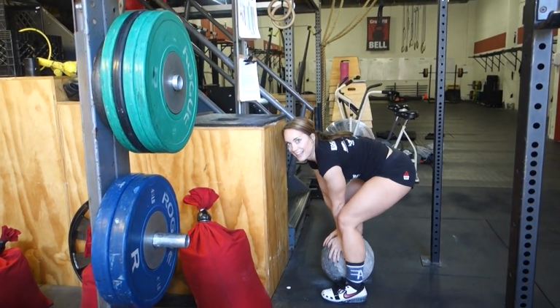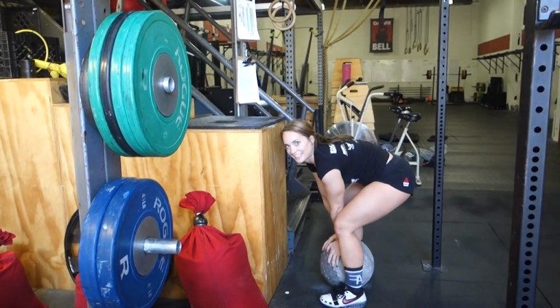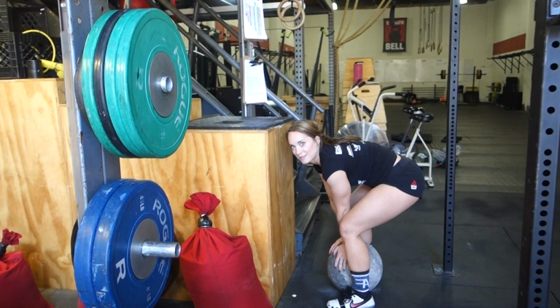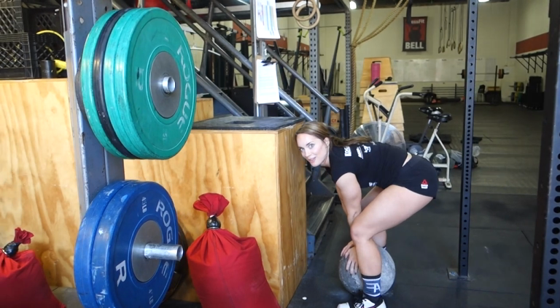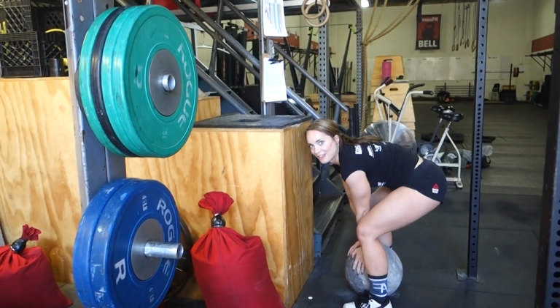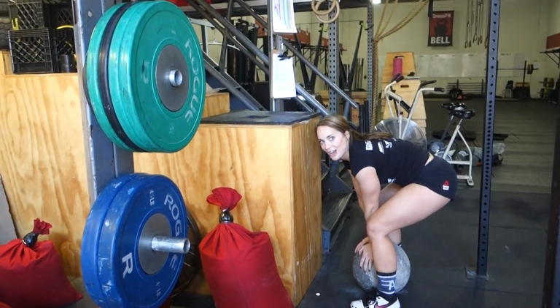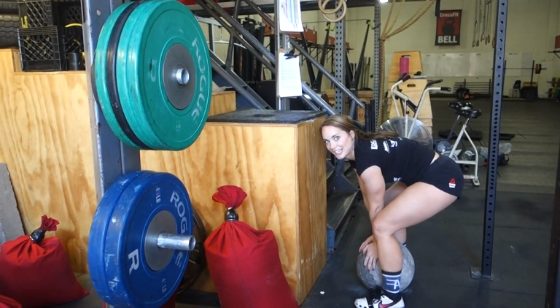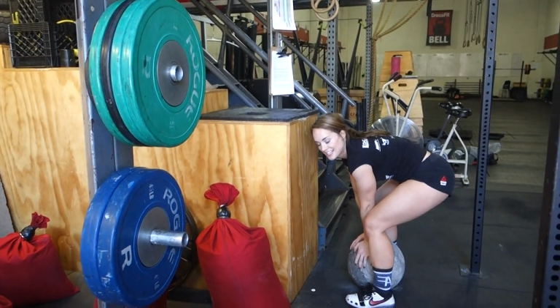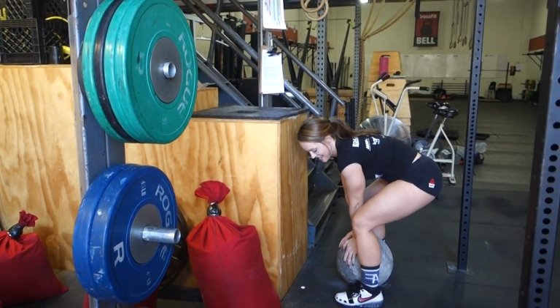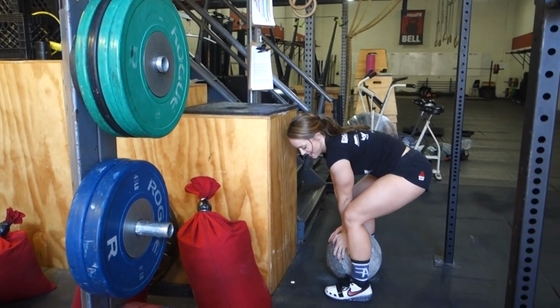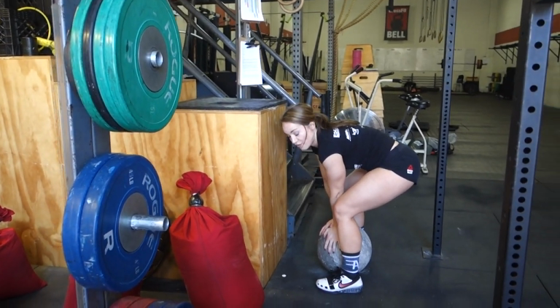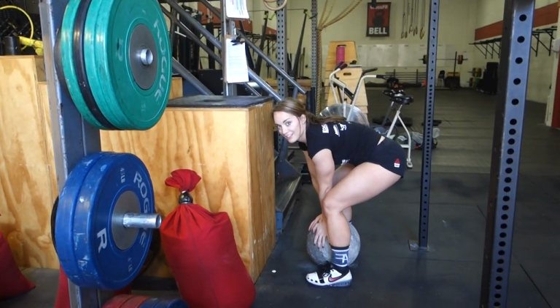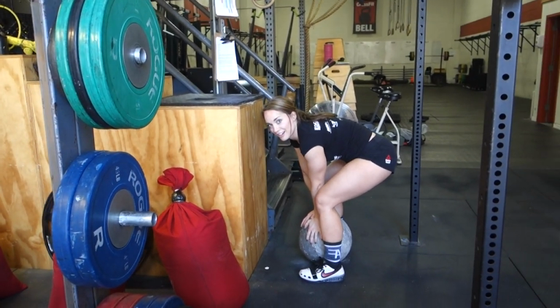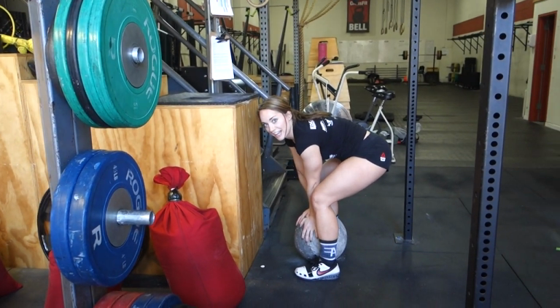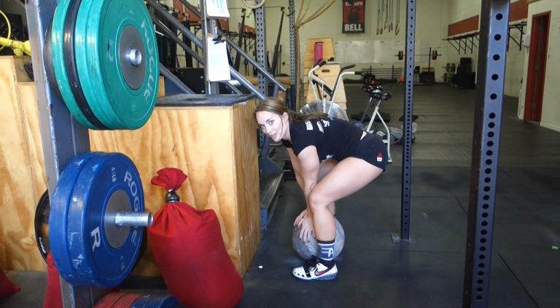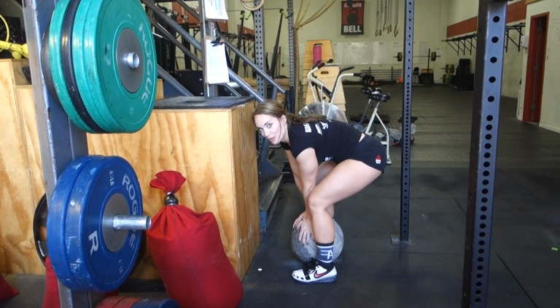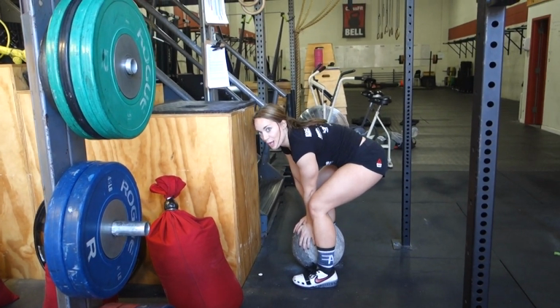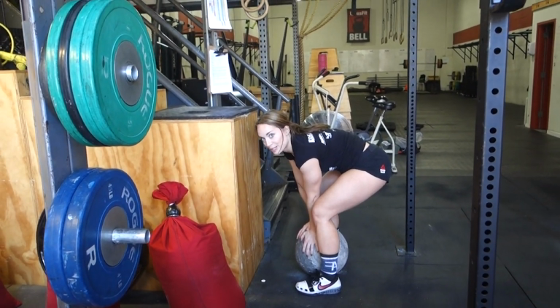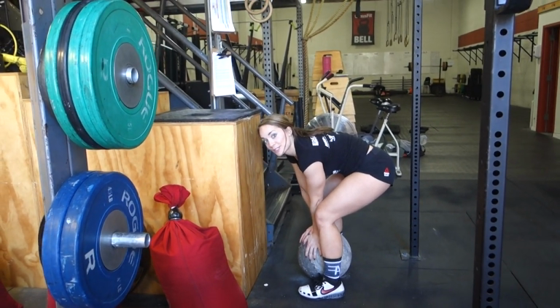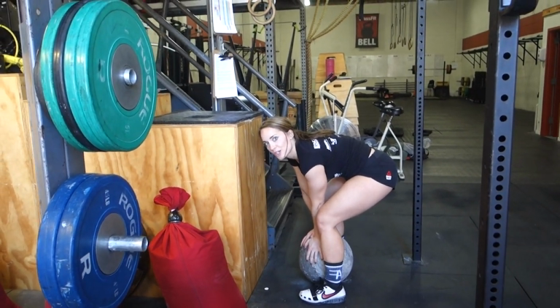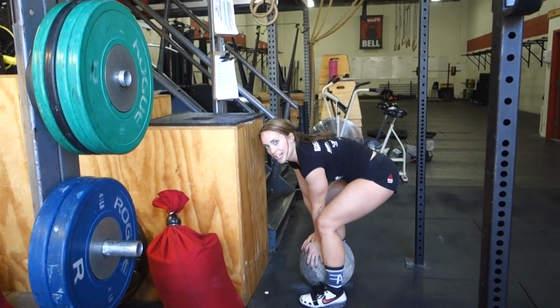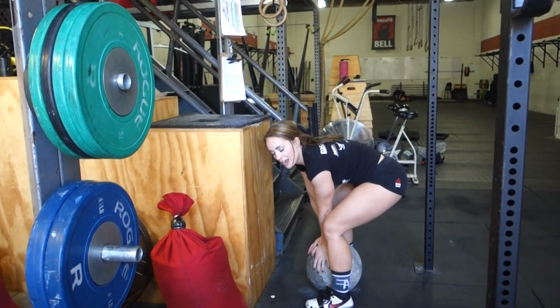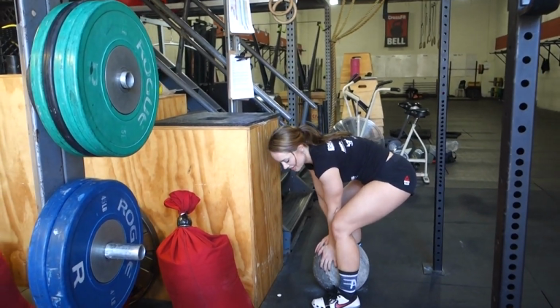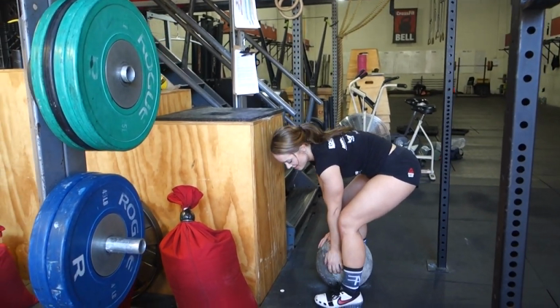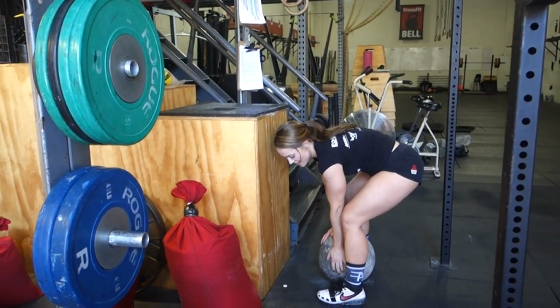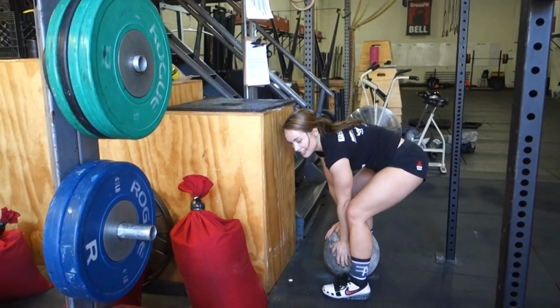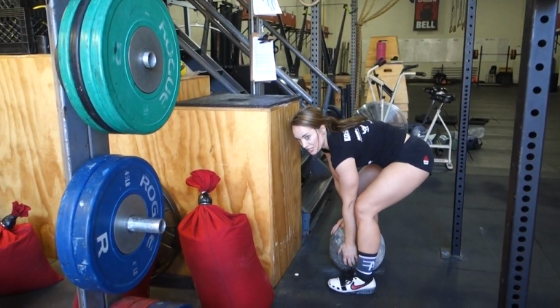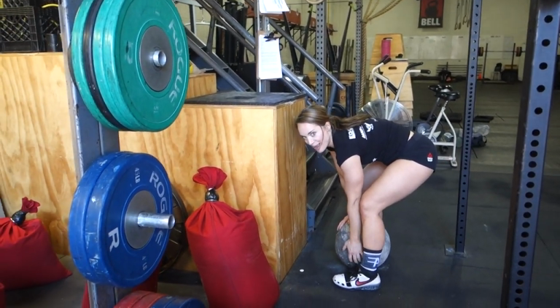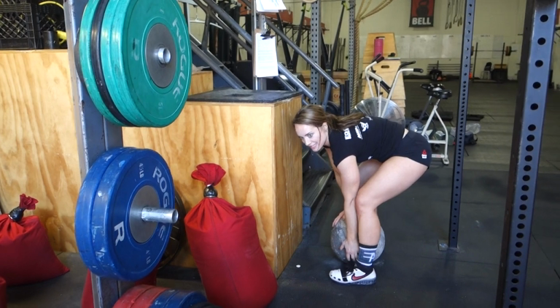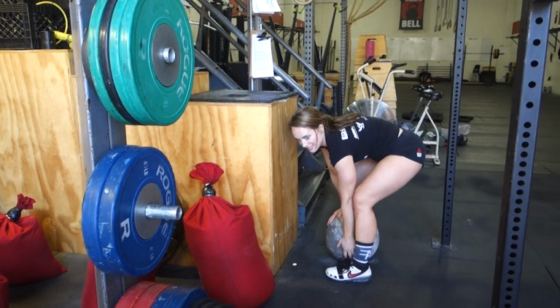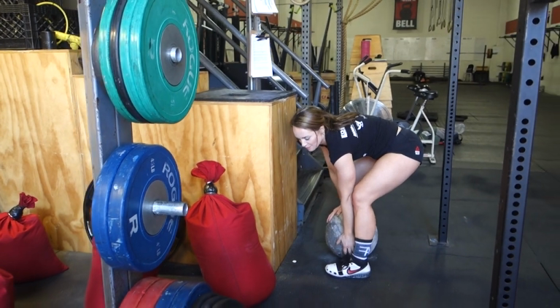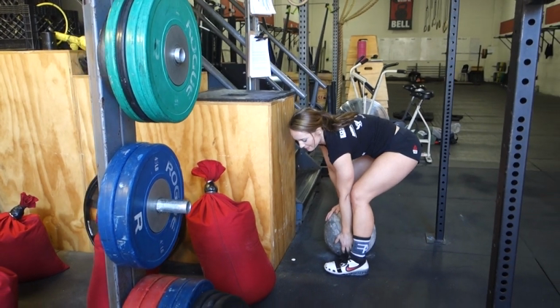This is fun — I like this more than the log! If you haven't seen our last video on the log press, make sure you go check it out.